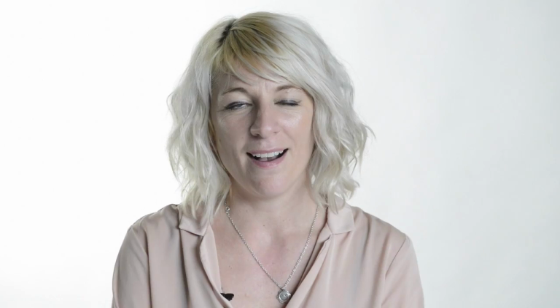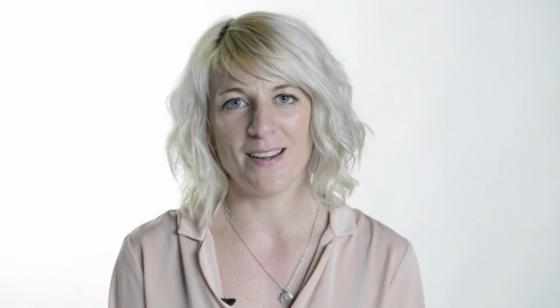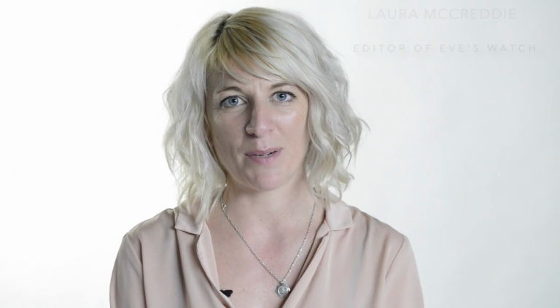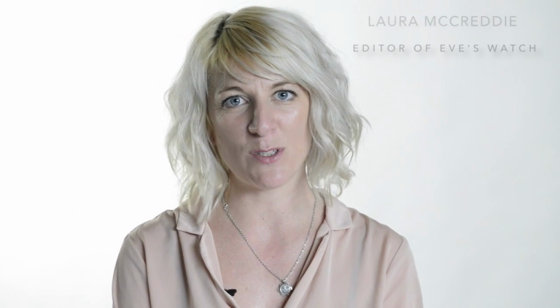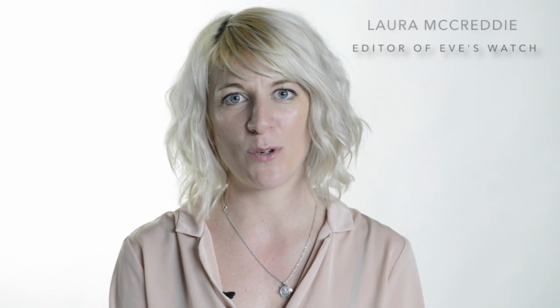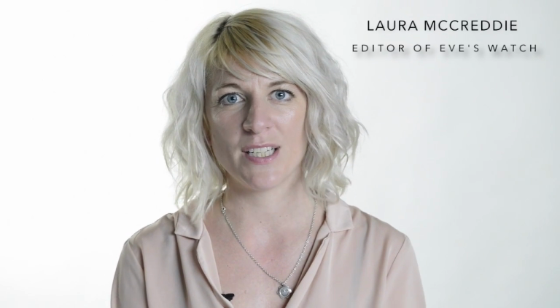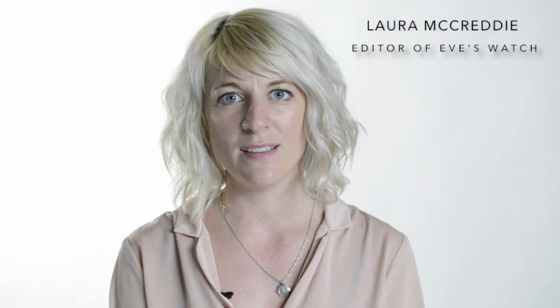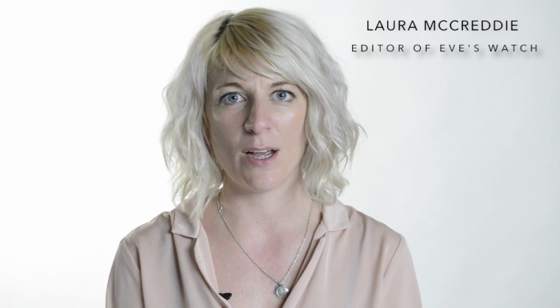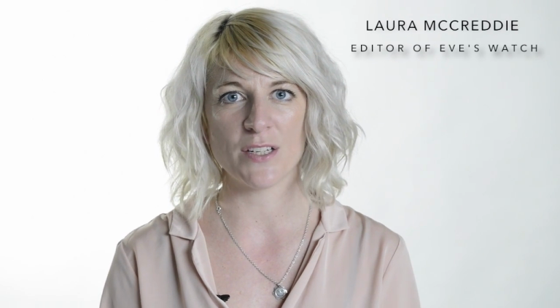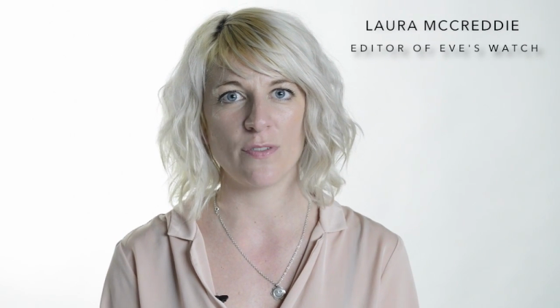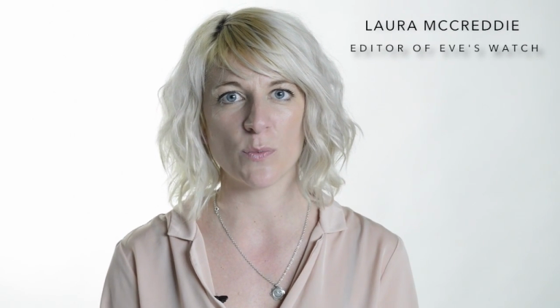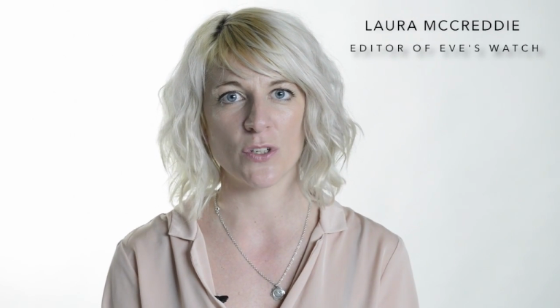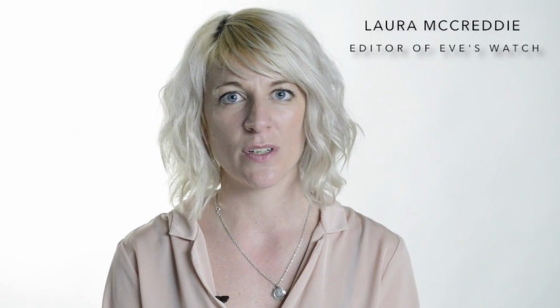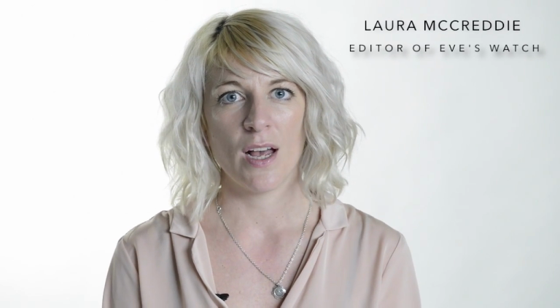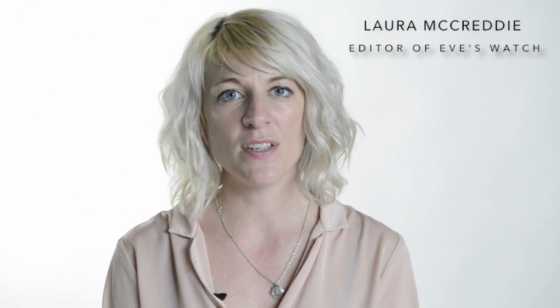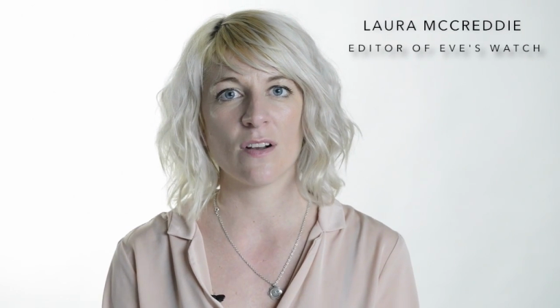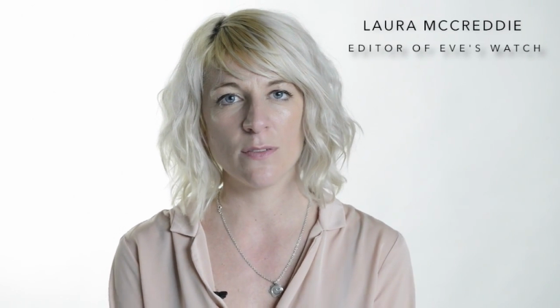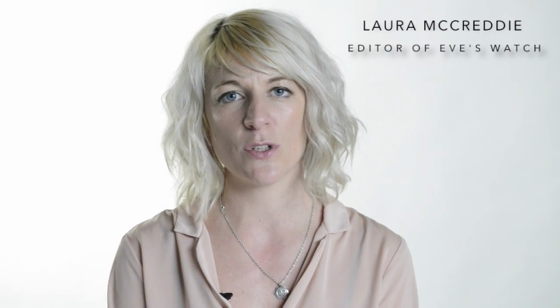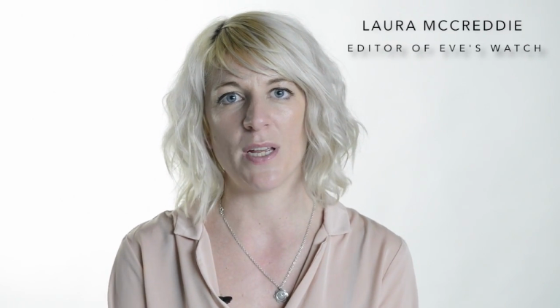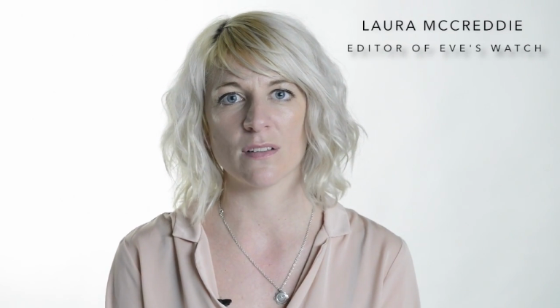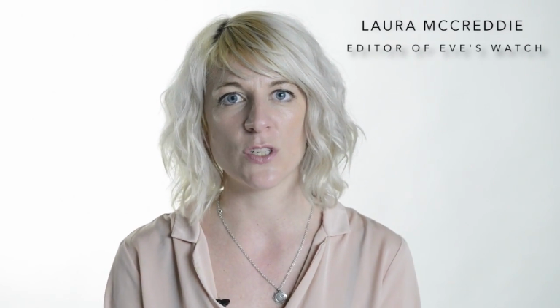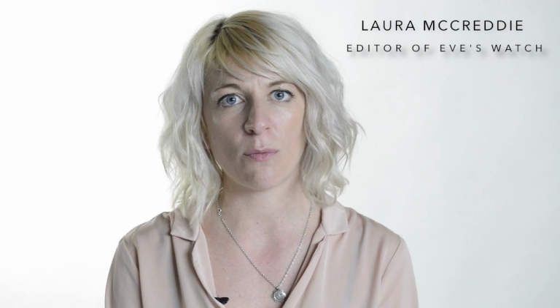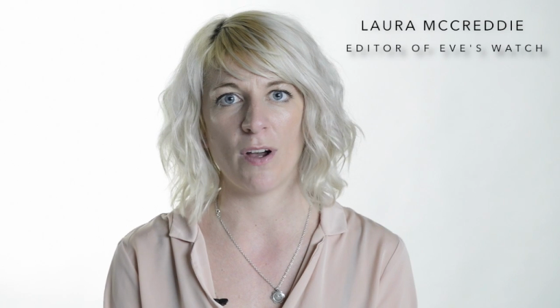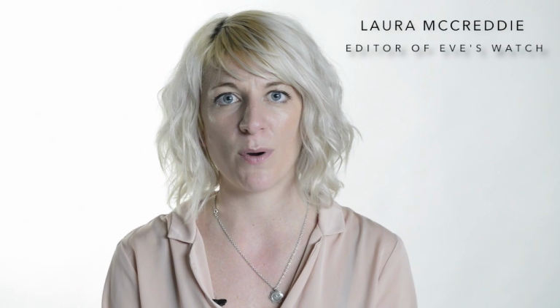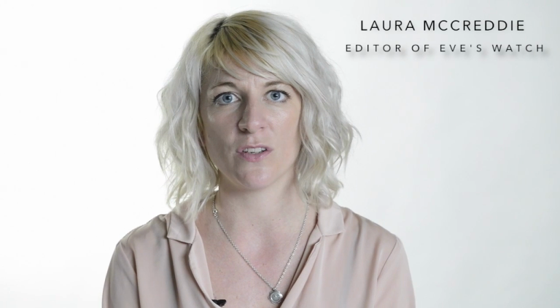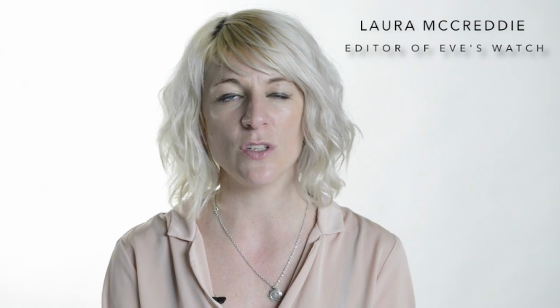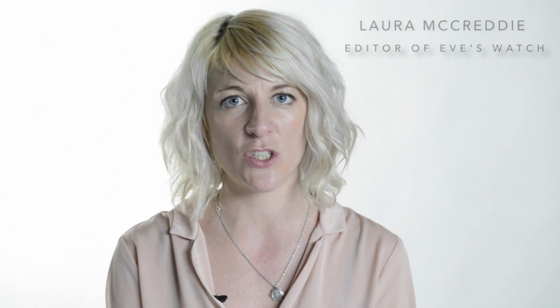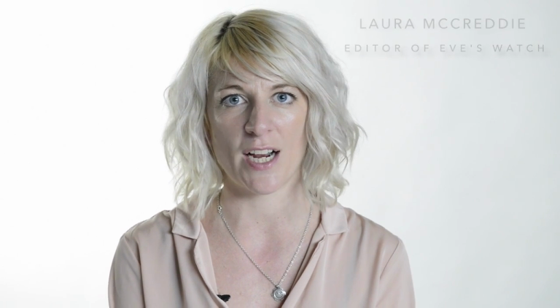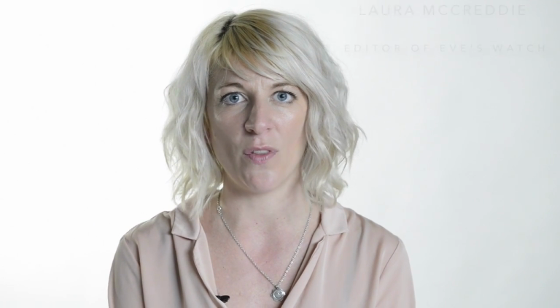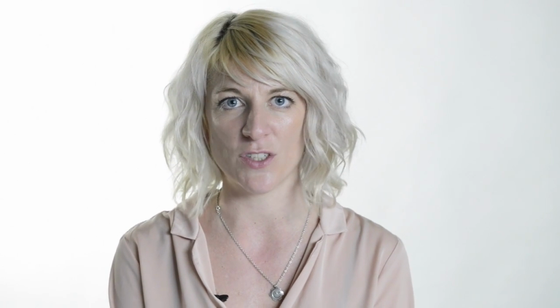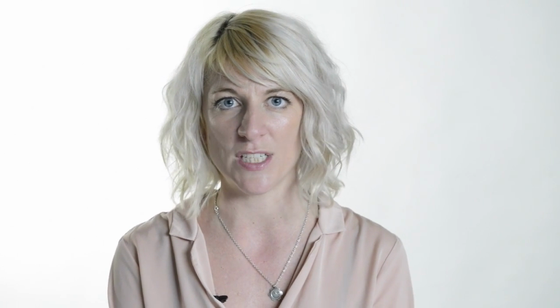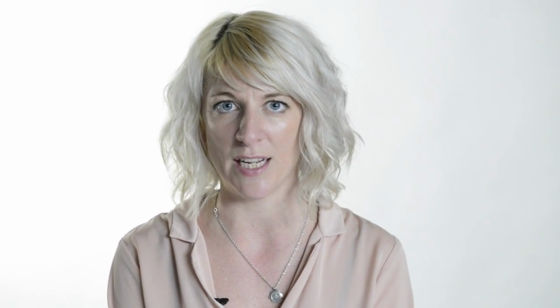Hi, my name is Laura McCready and I'm editor of Eve's Watch. This is our Eve's Watch picks of the top five brands that you need to check out on the high street today.